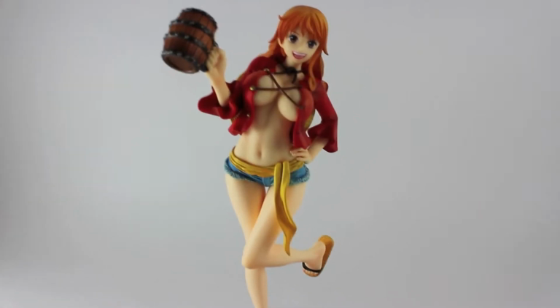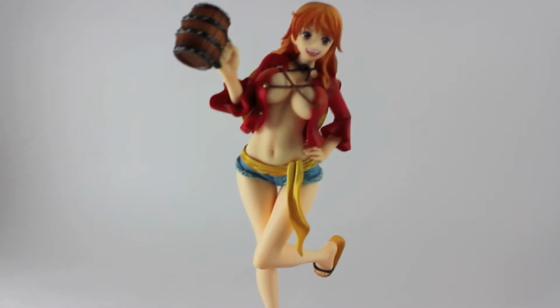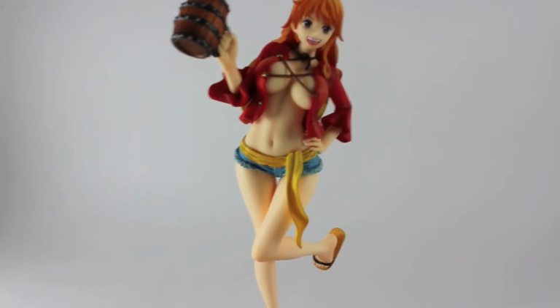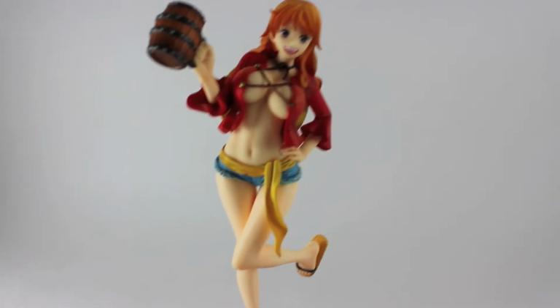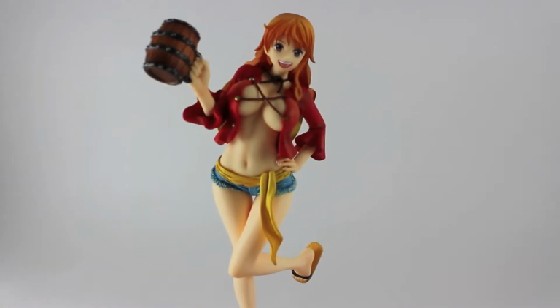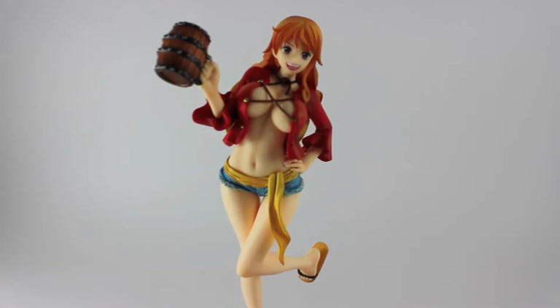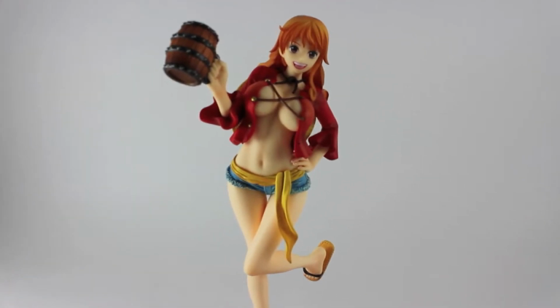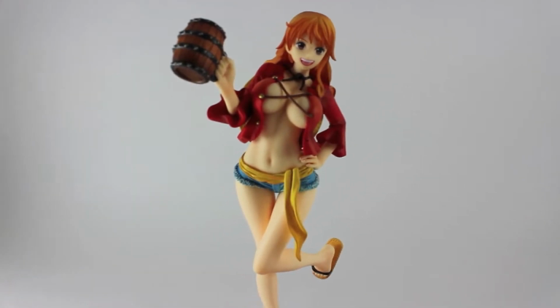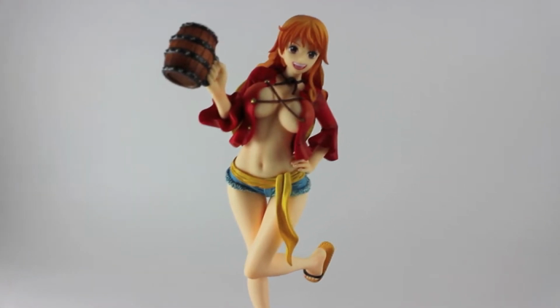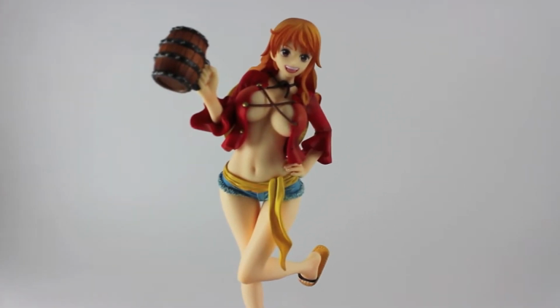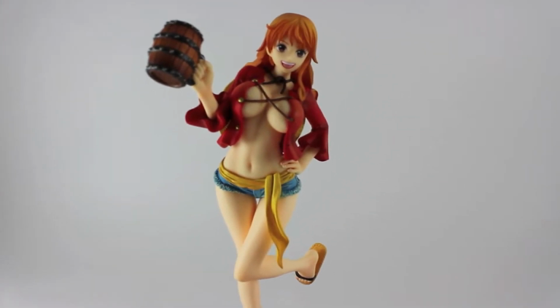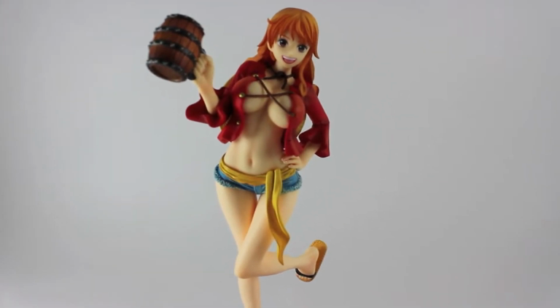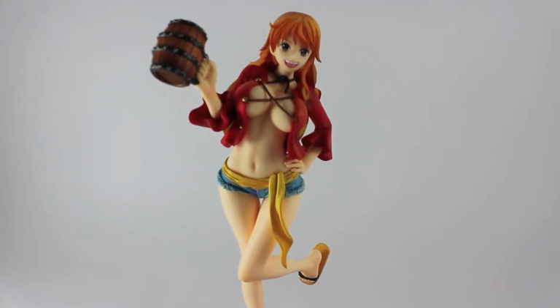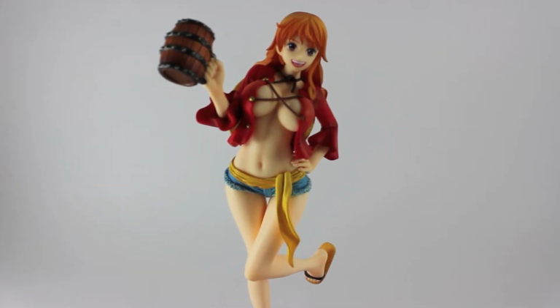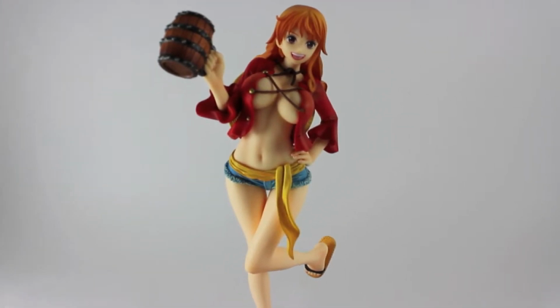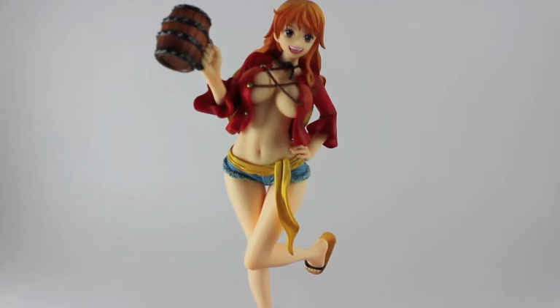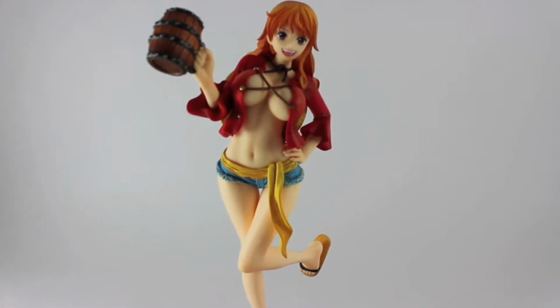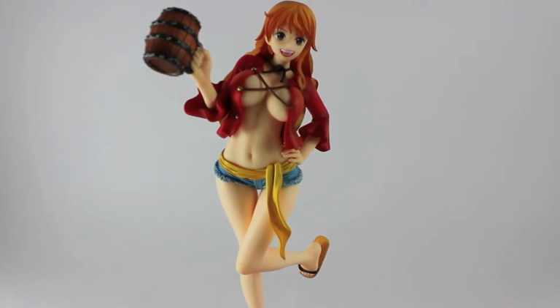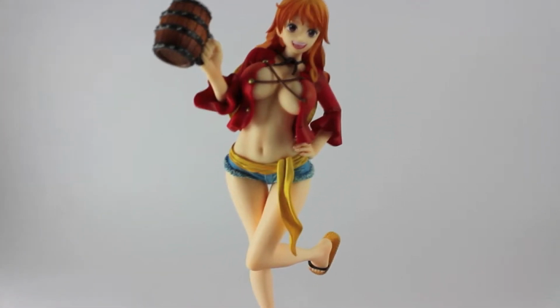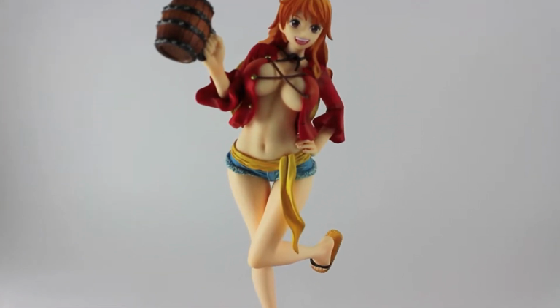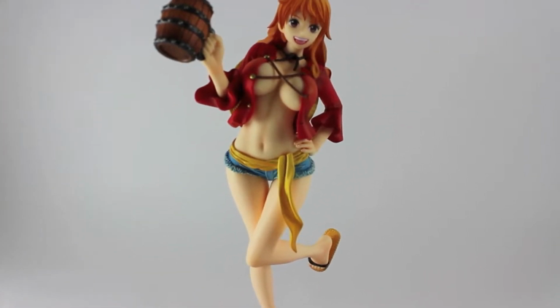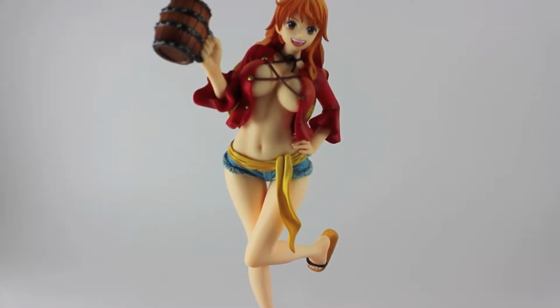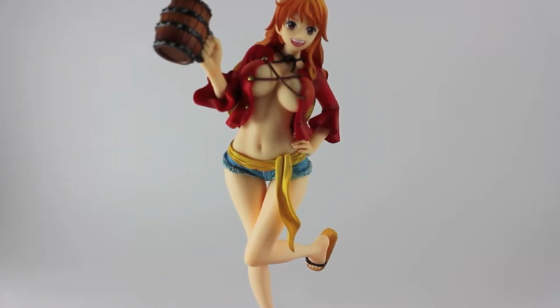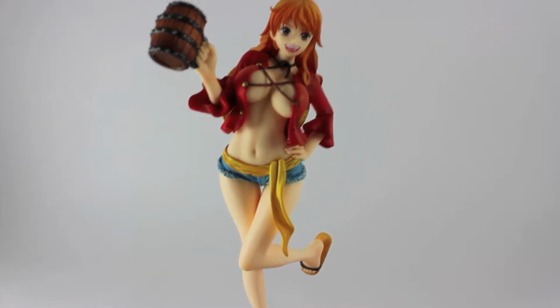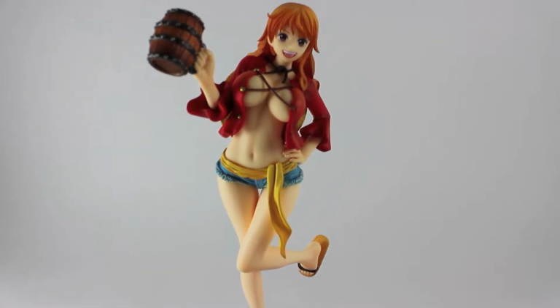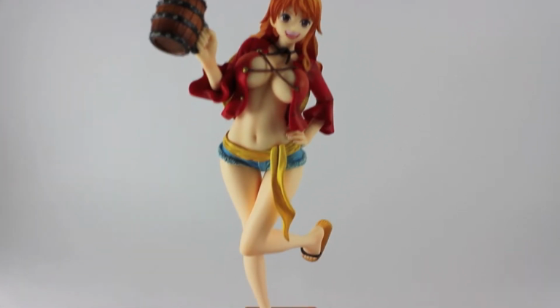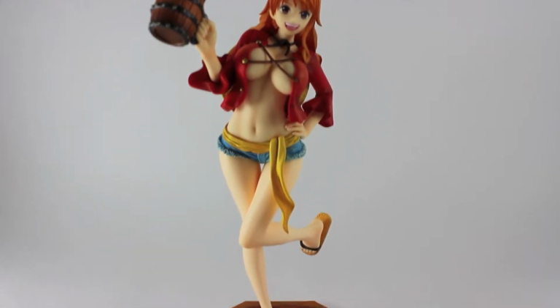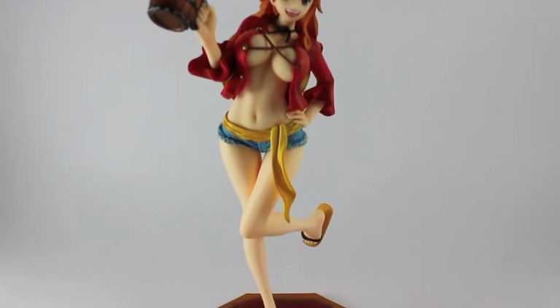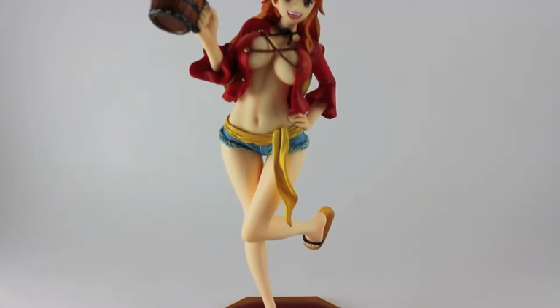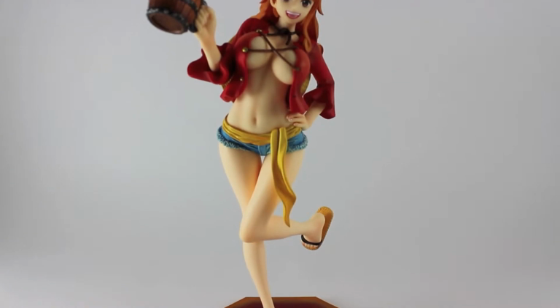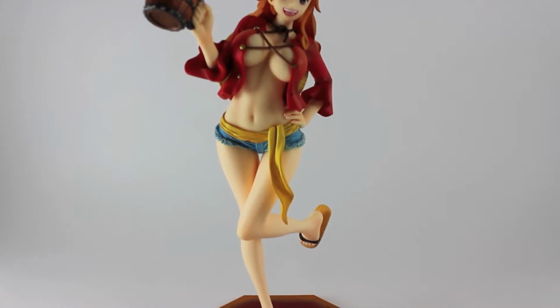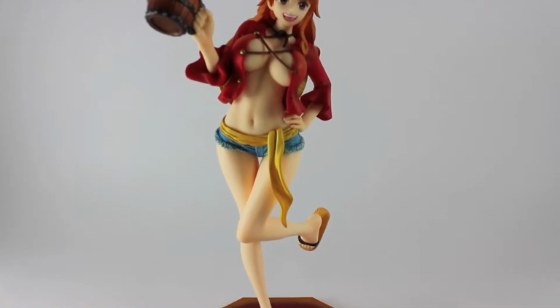What I'm going to do now is I'm going to do a close up and do a 360 of Nami so you can see it better.